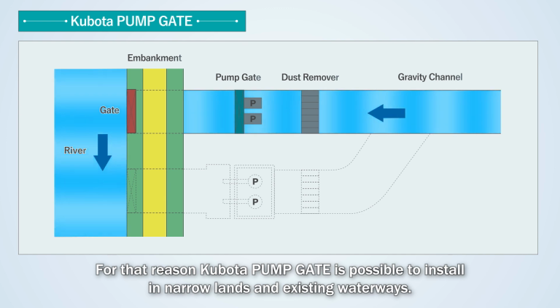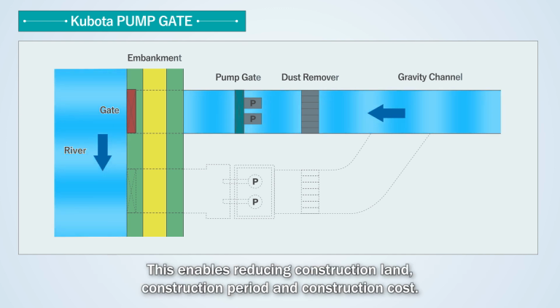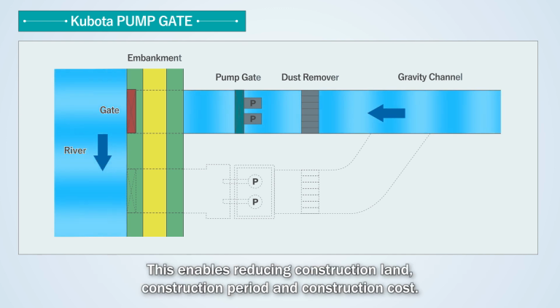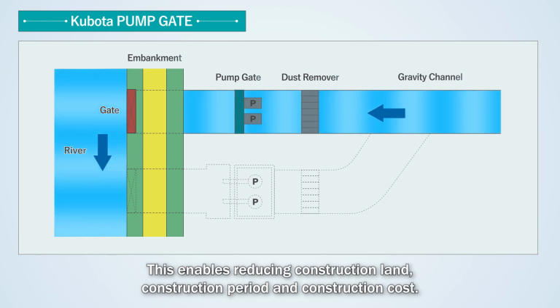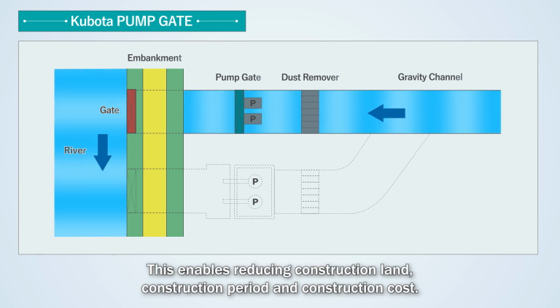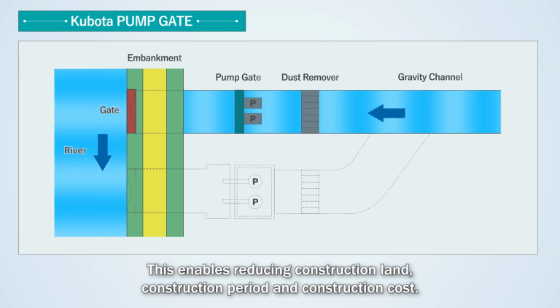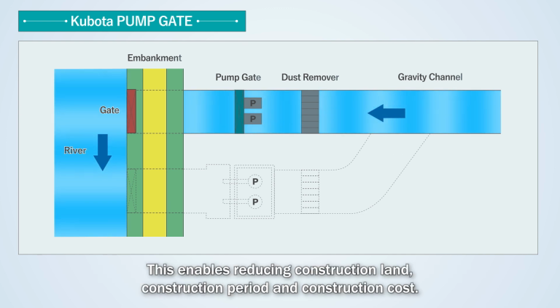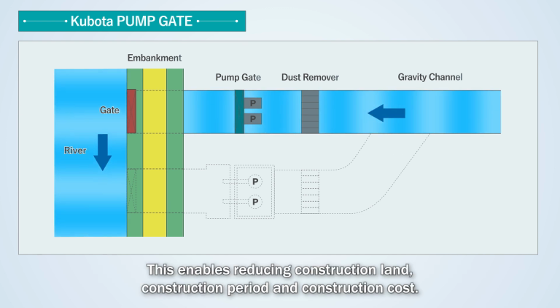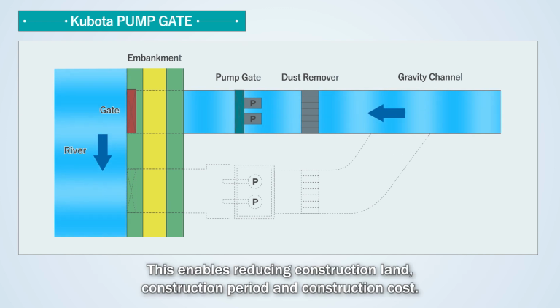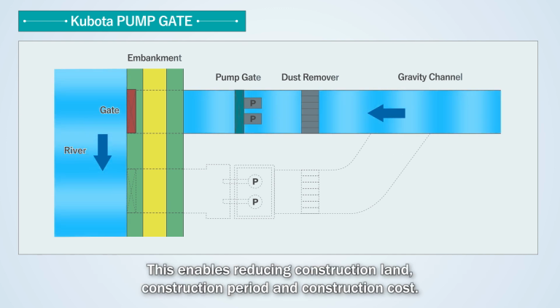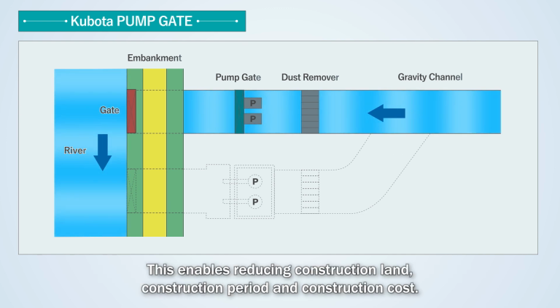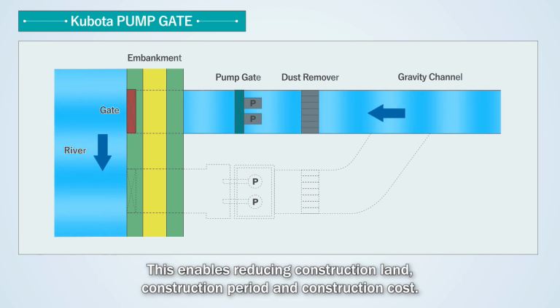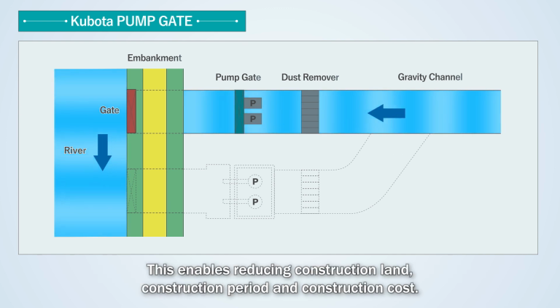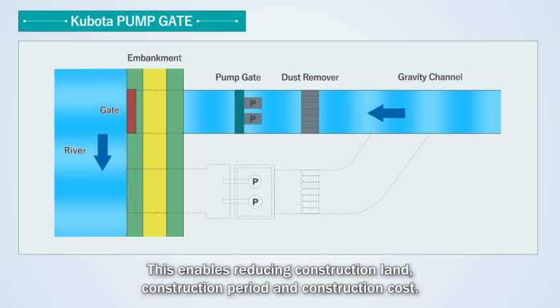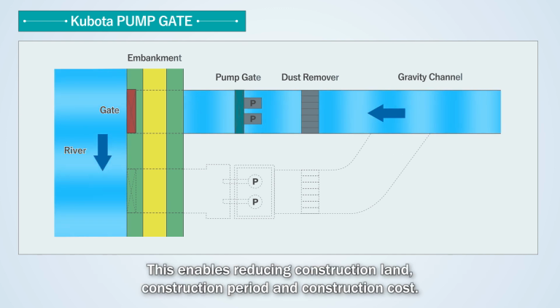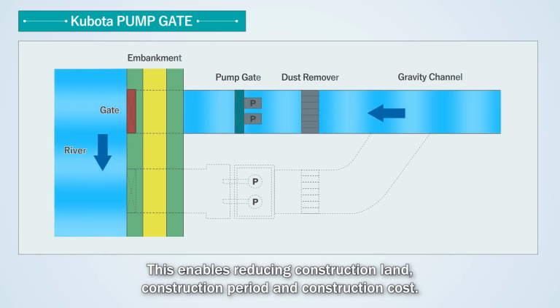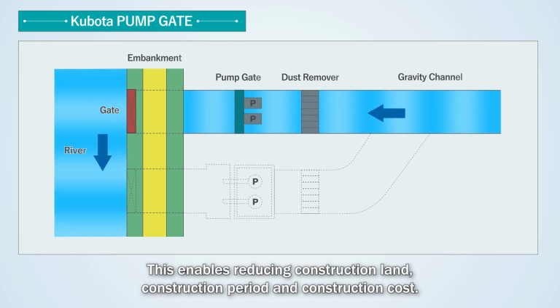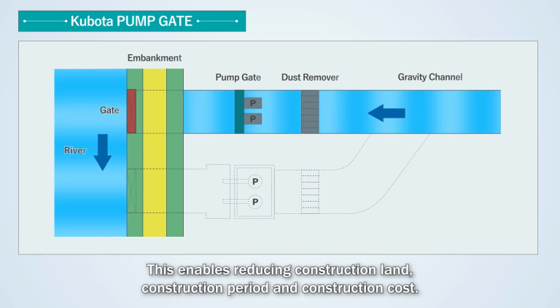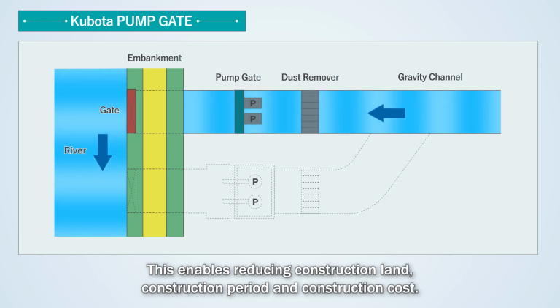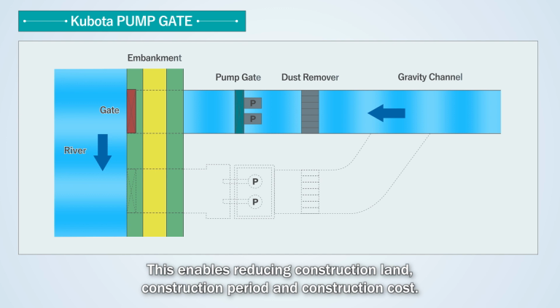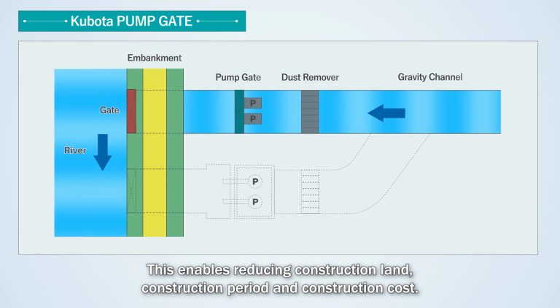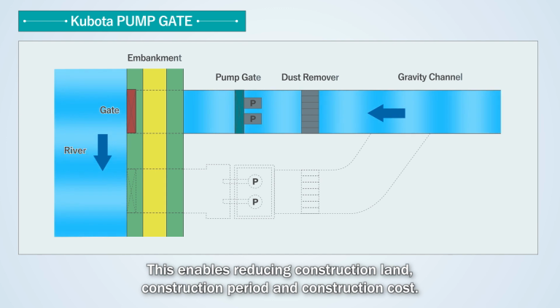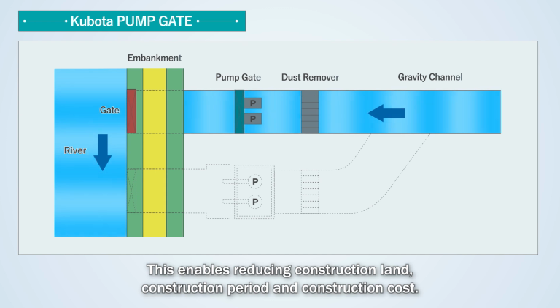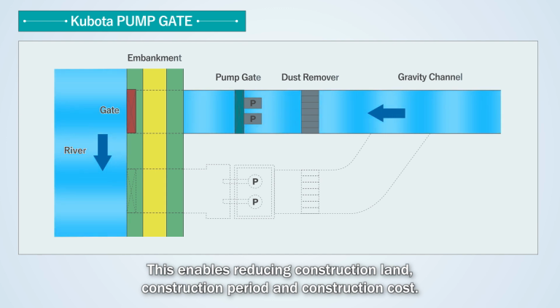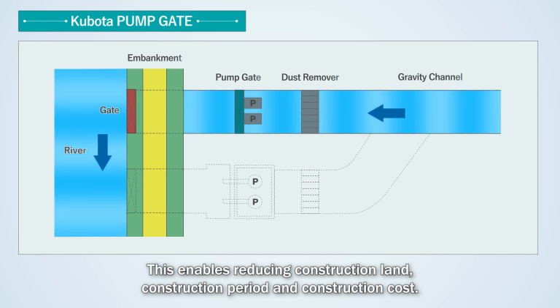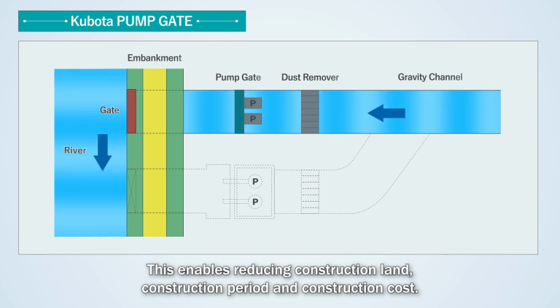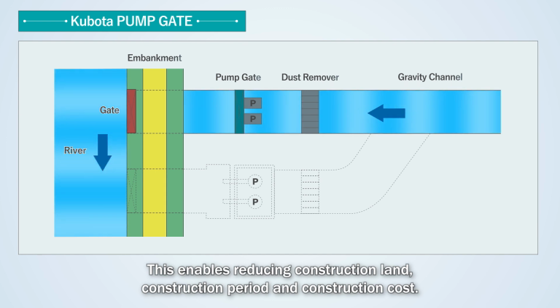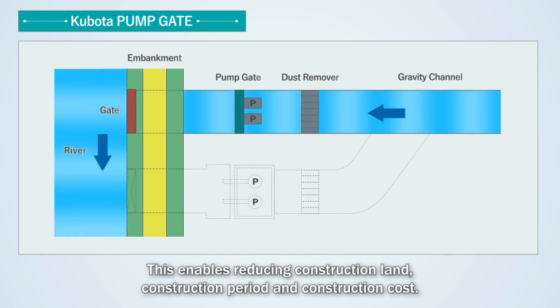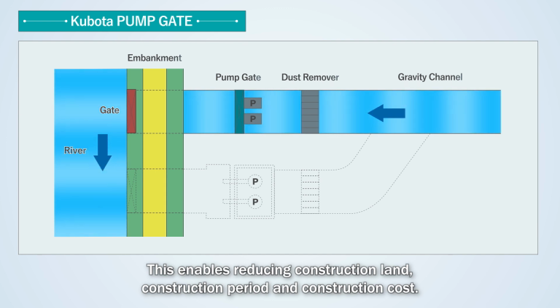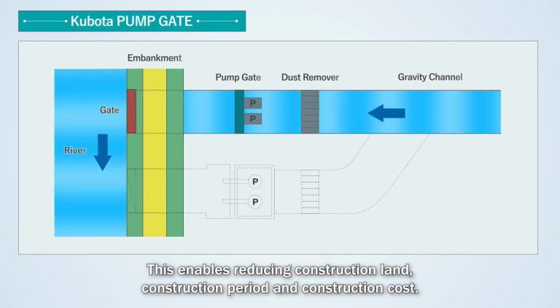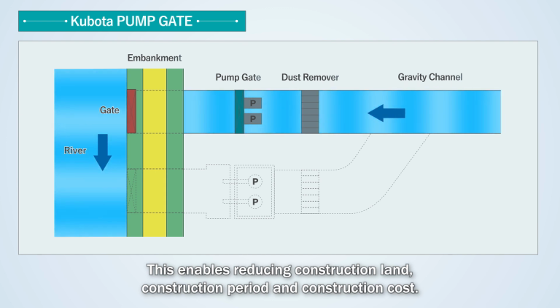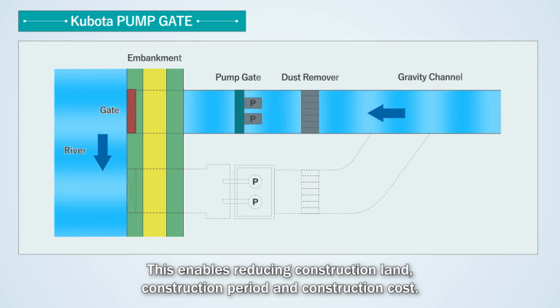This enables reducing construction land, construction period, and construction cost.